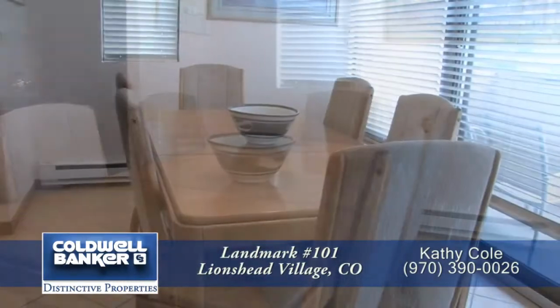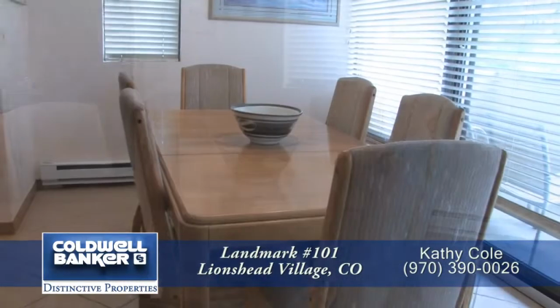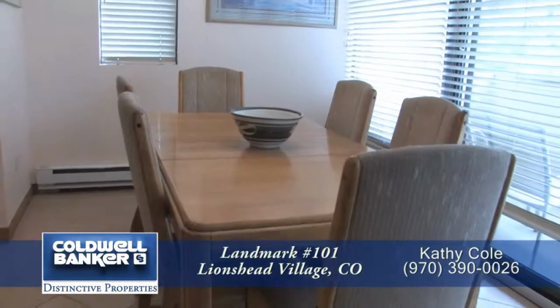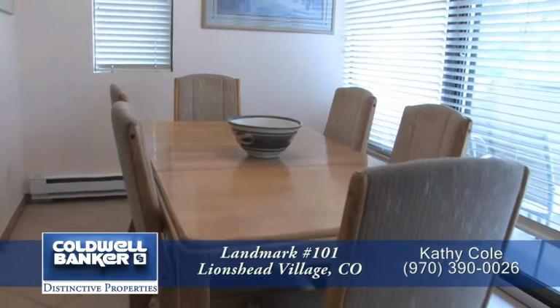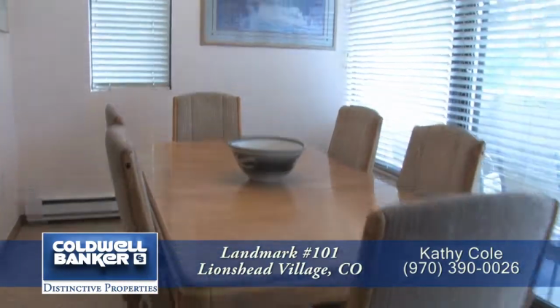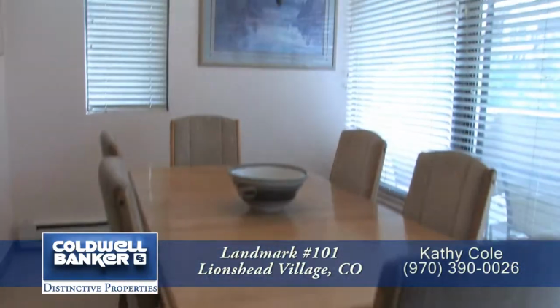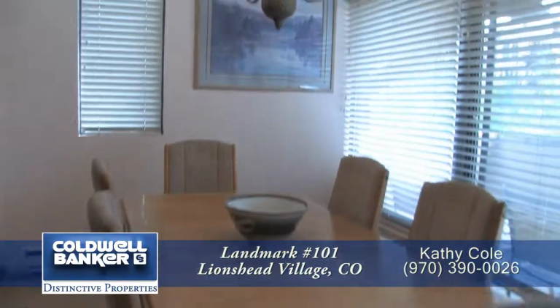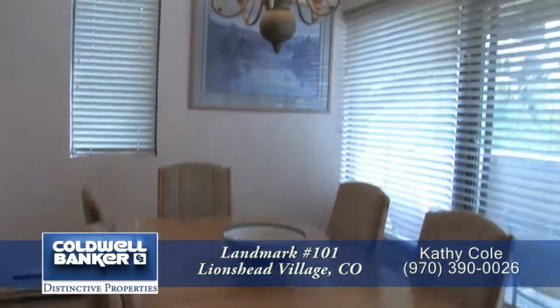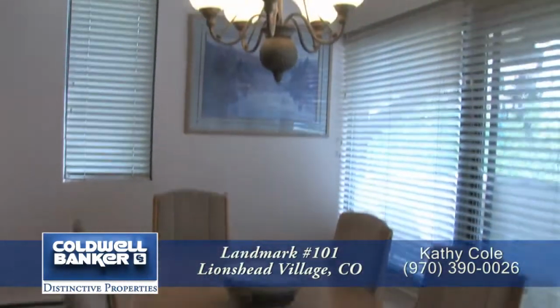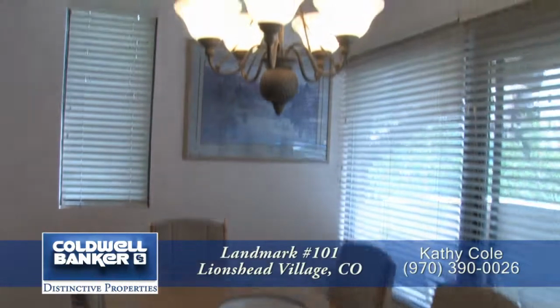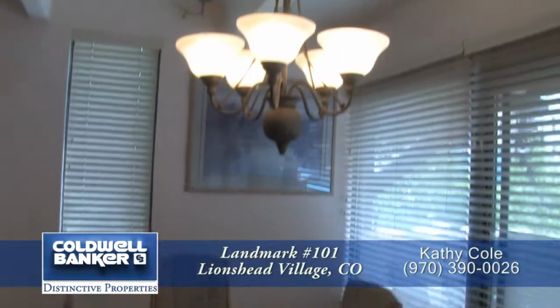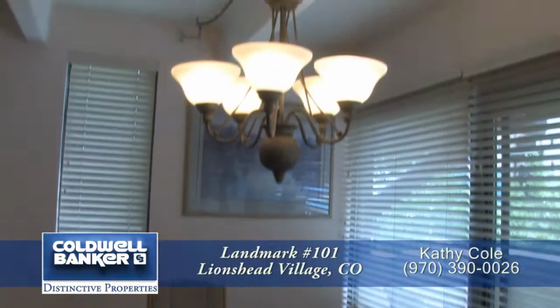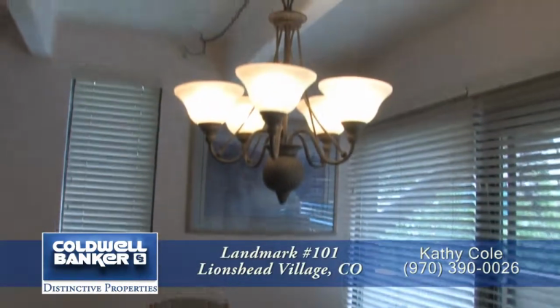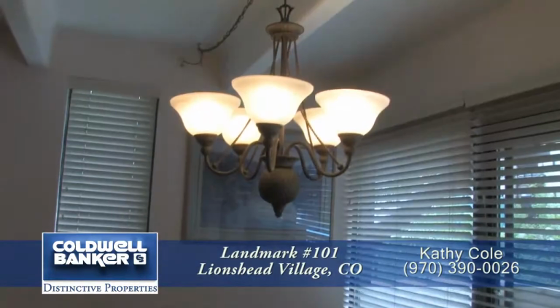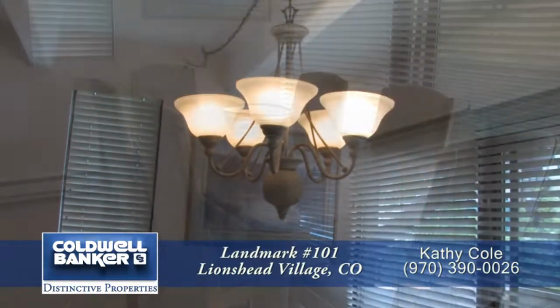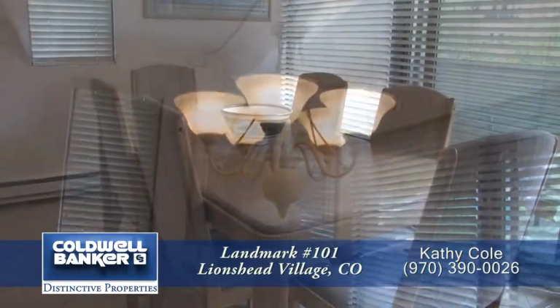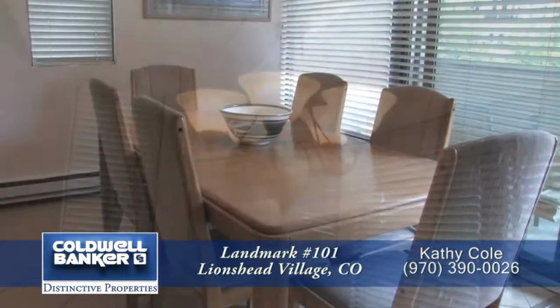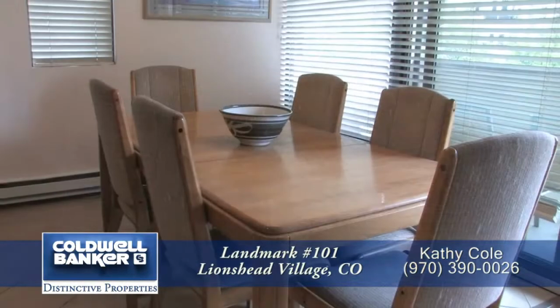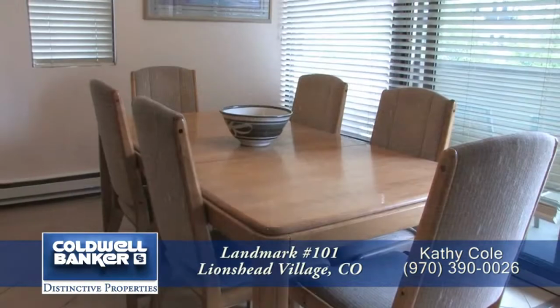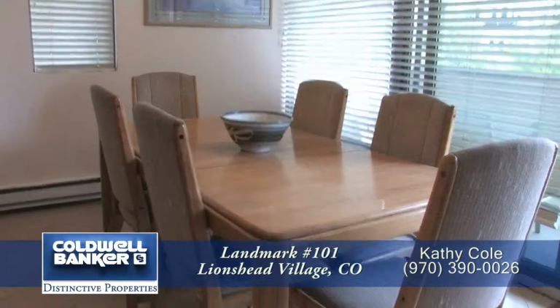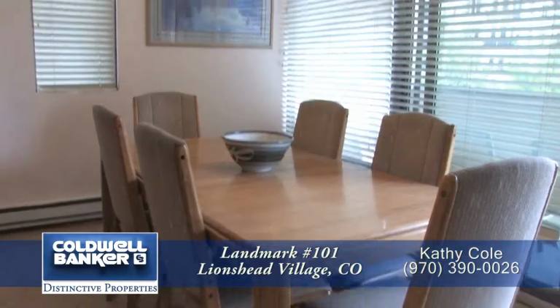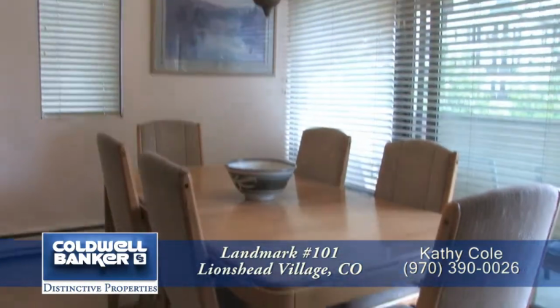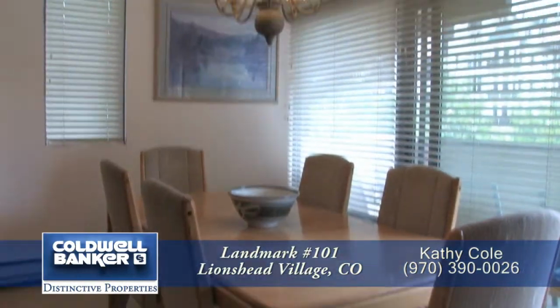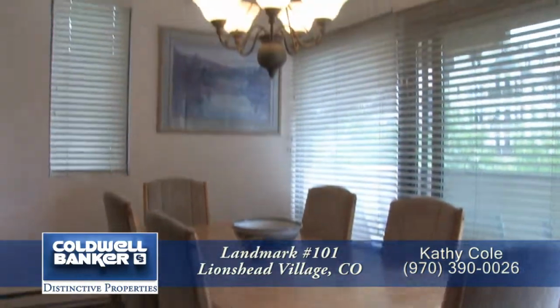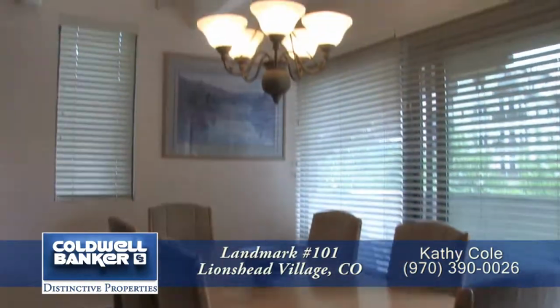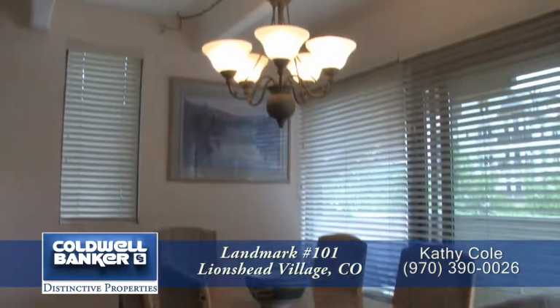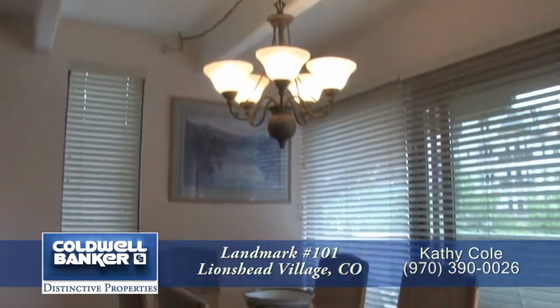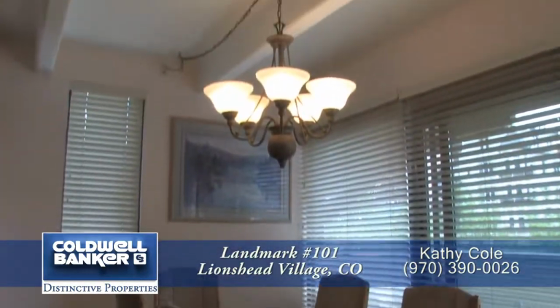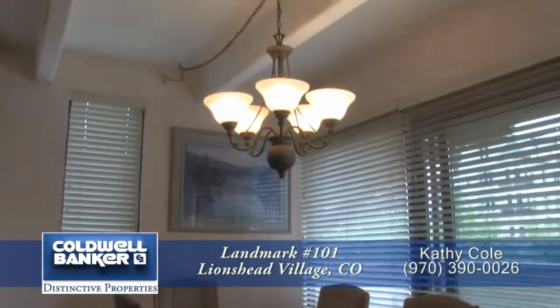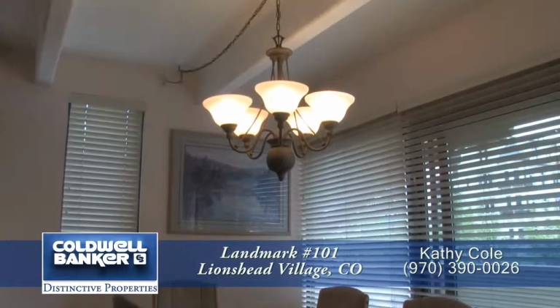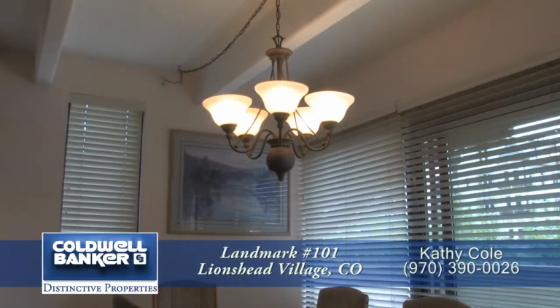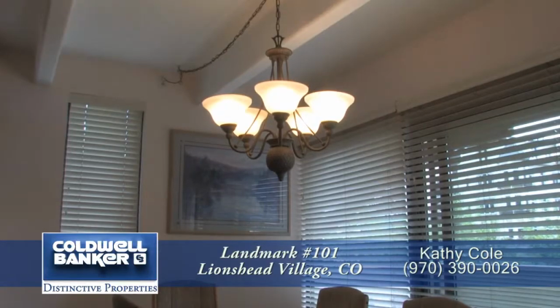Just beyond is the dining area. It's large enough to entertain six to eight guests, and it features a beautiful chandelier above the table that looks out onto the back patio.